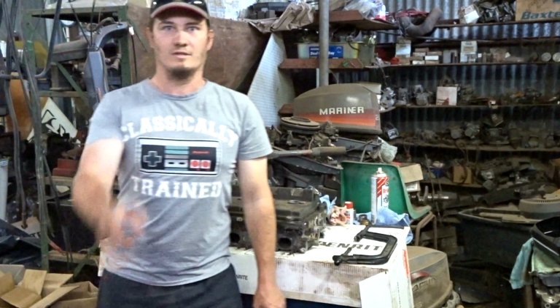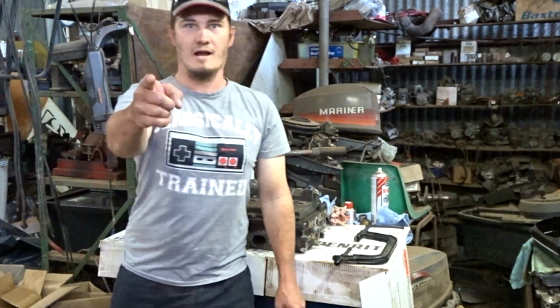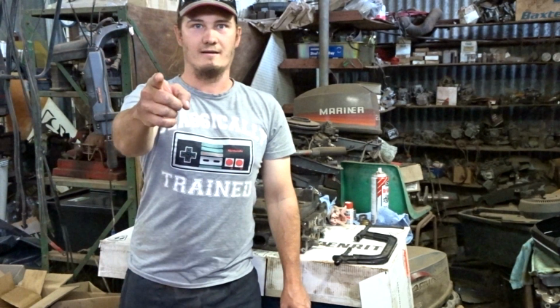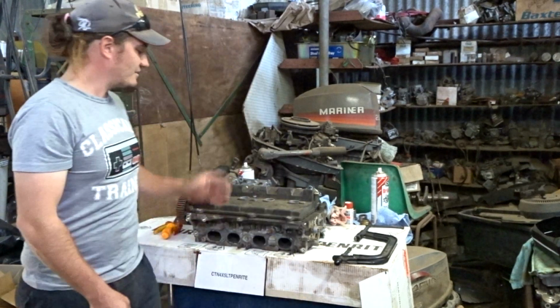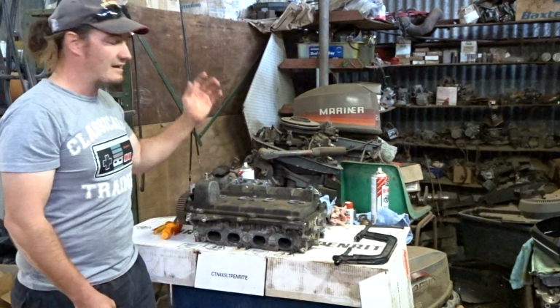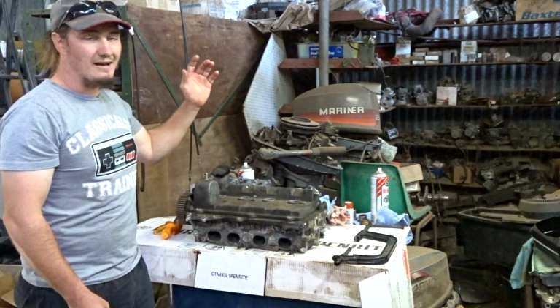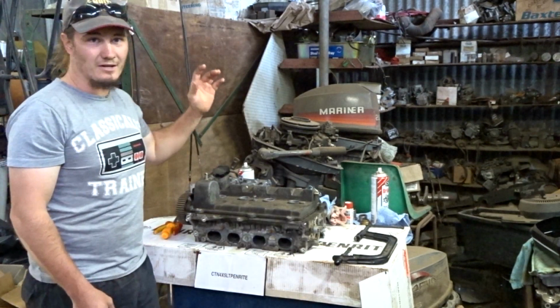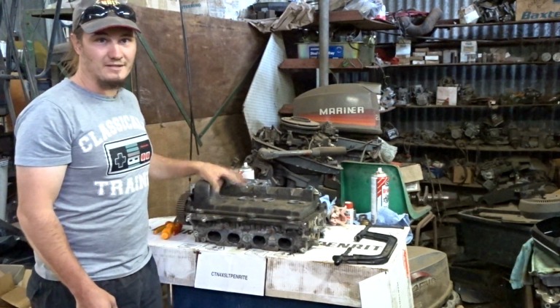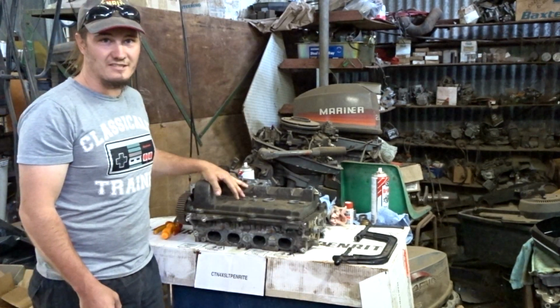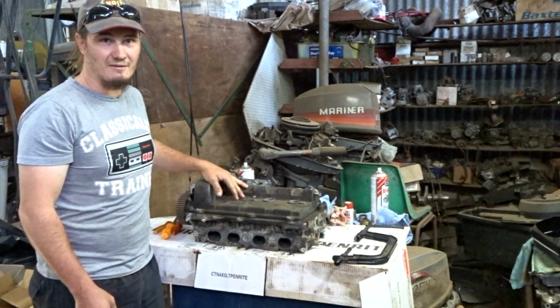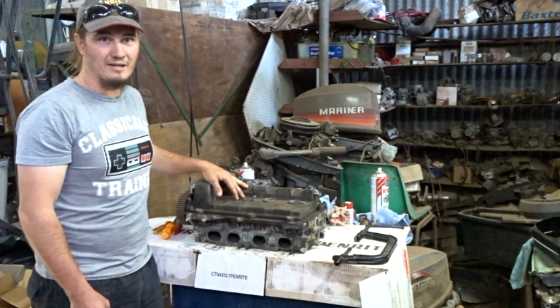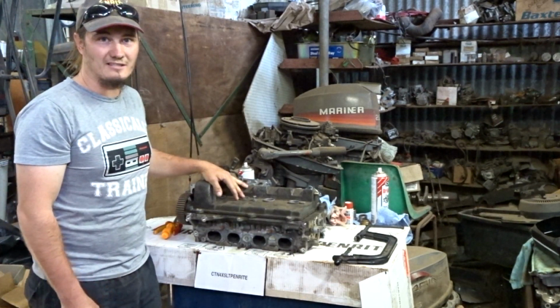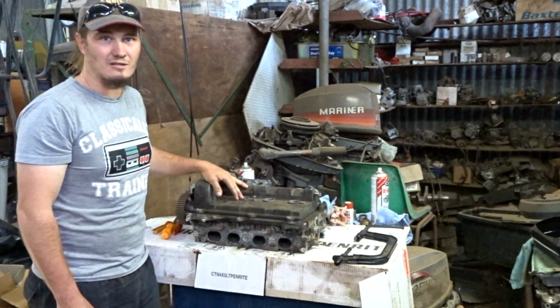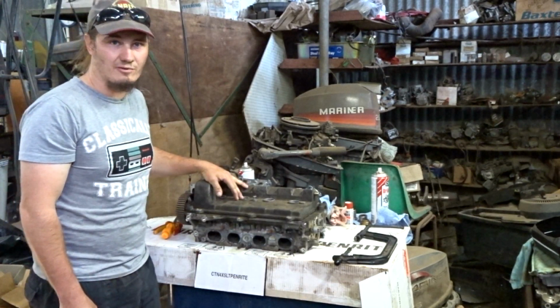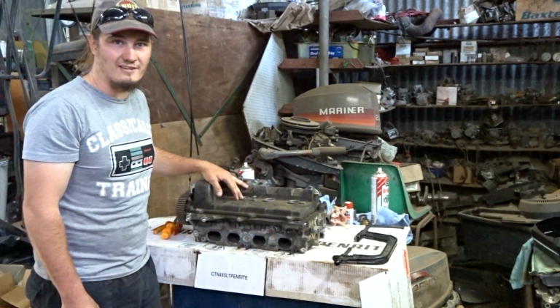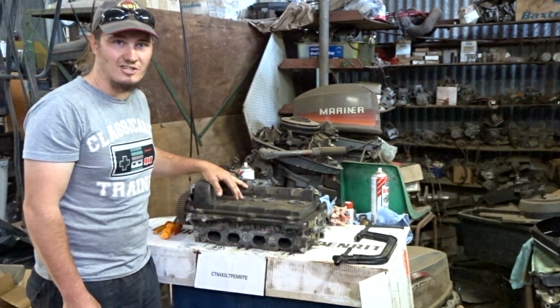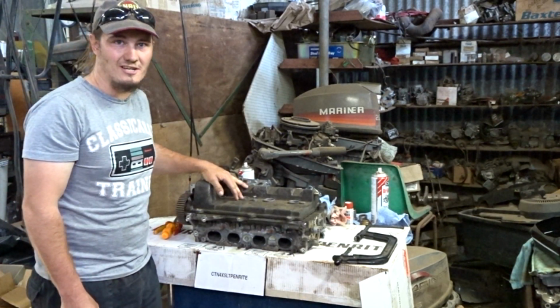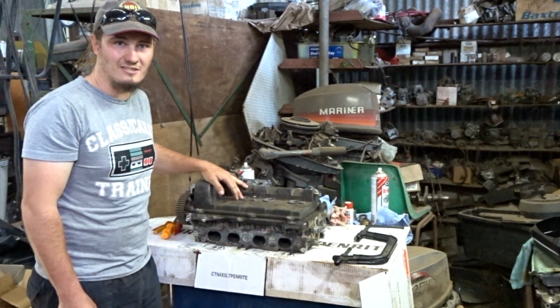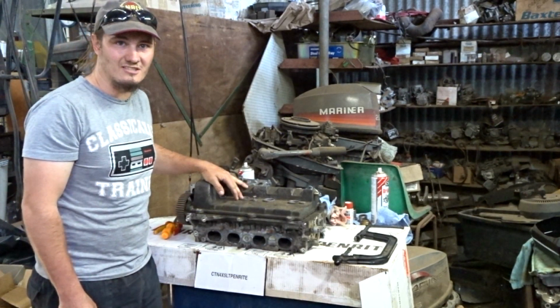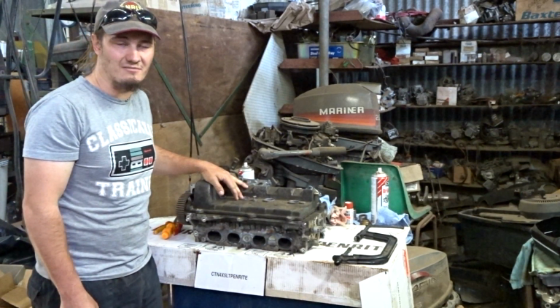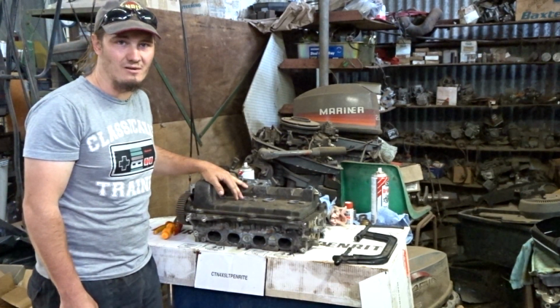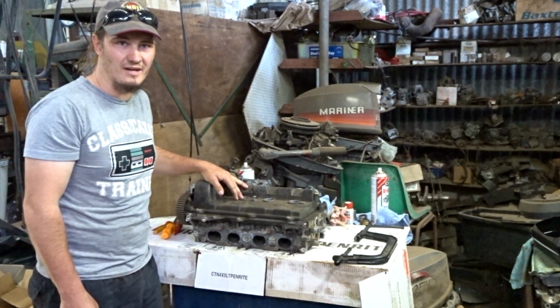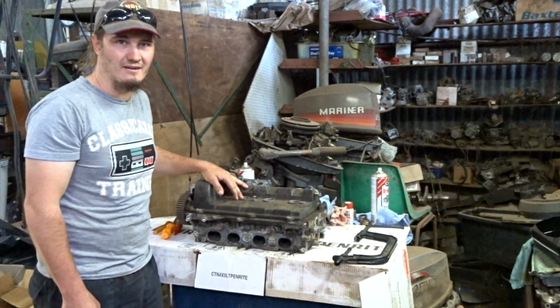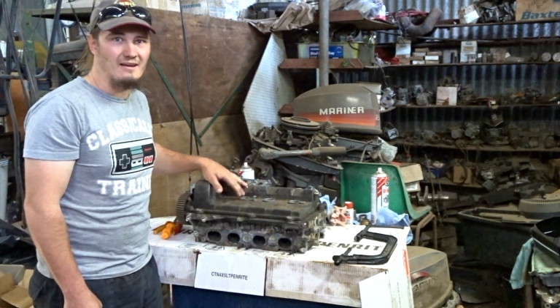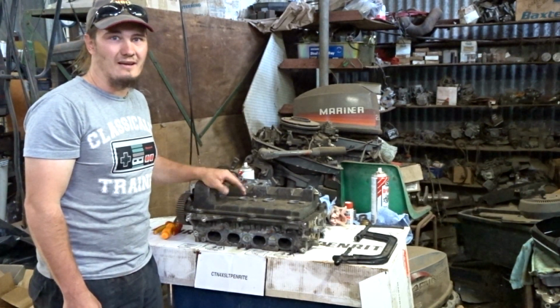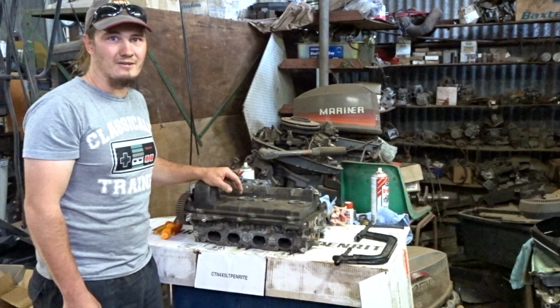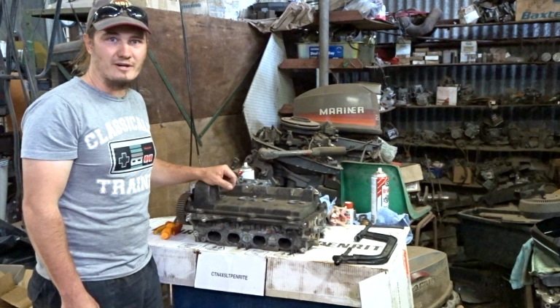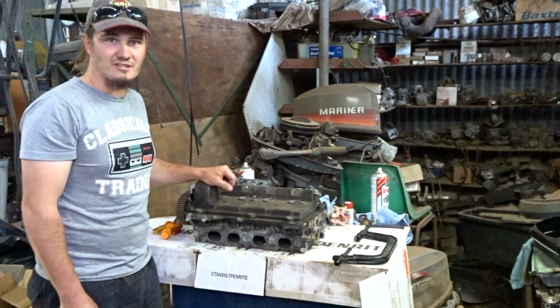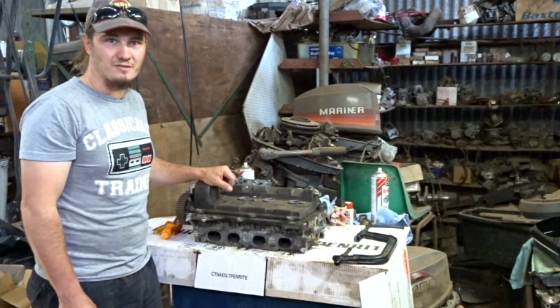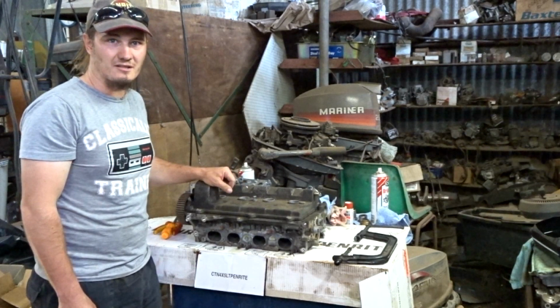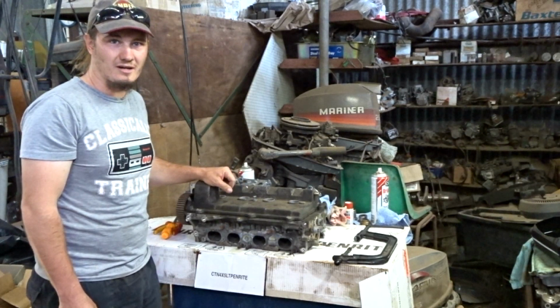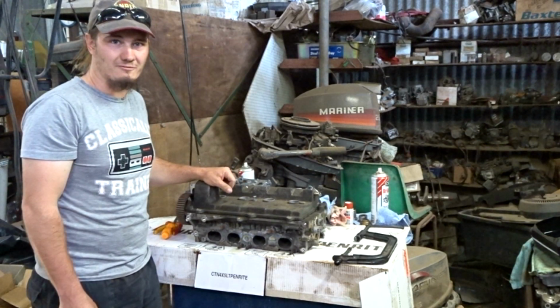G'day! Today I'm going to be disassembling this 3S-GE 16 valve head and resurfacing the valves.